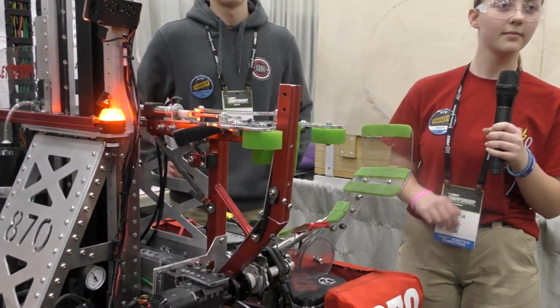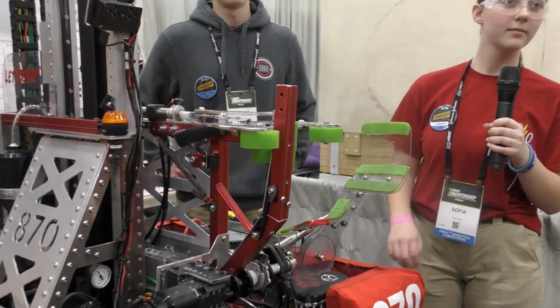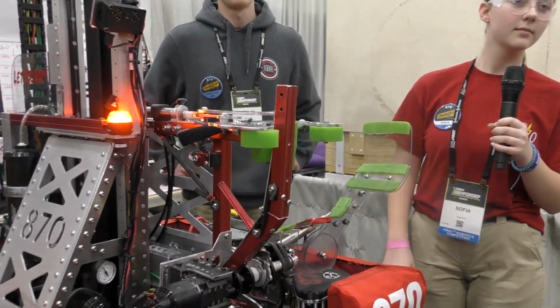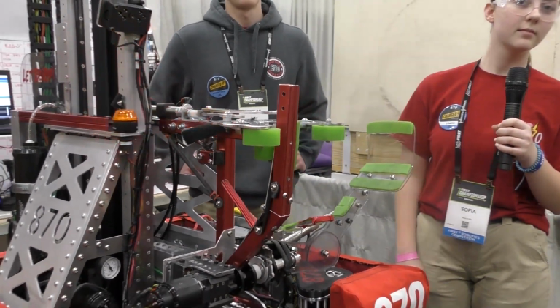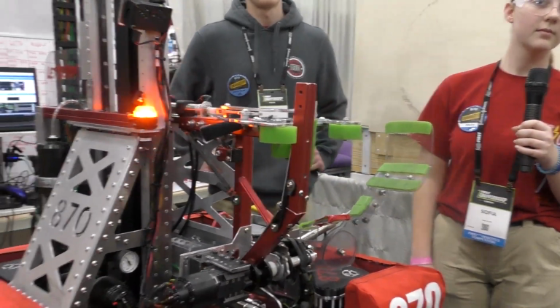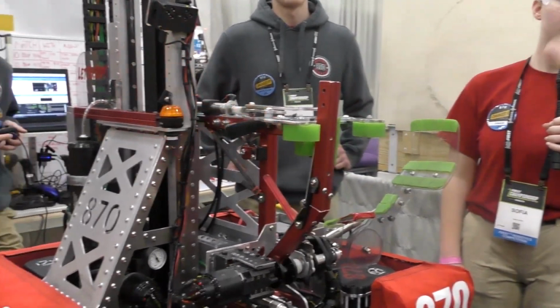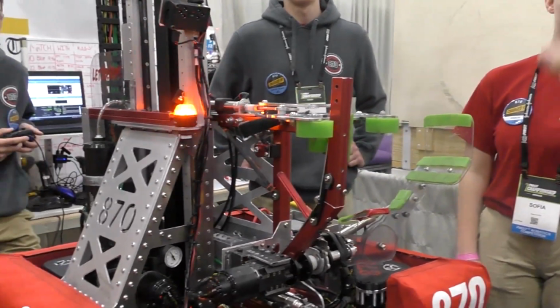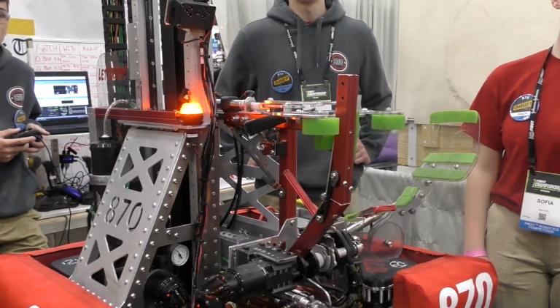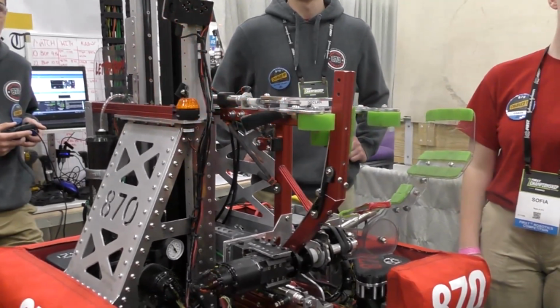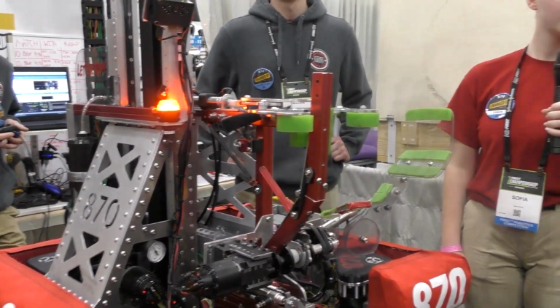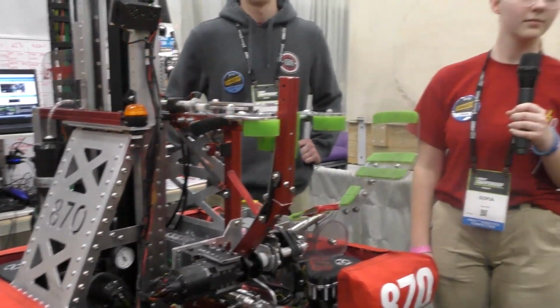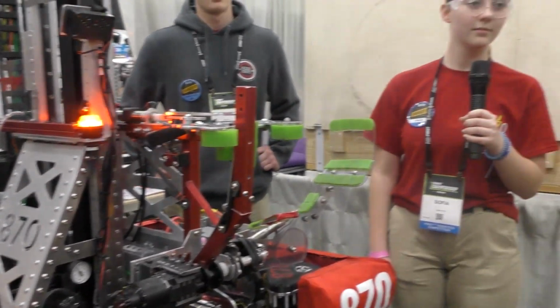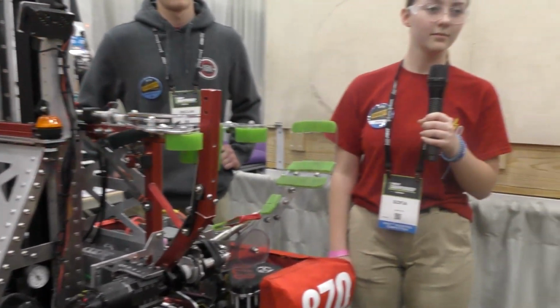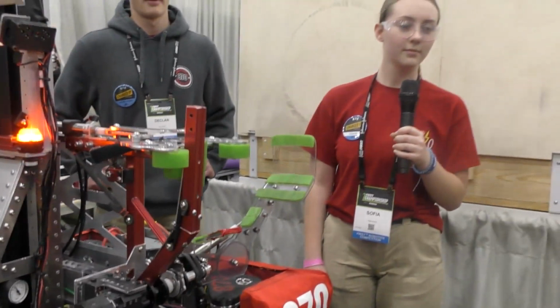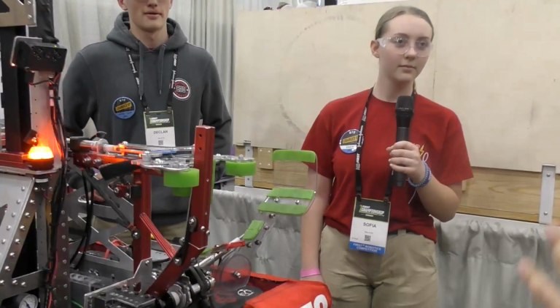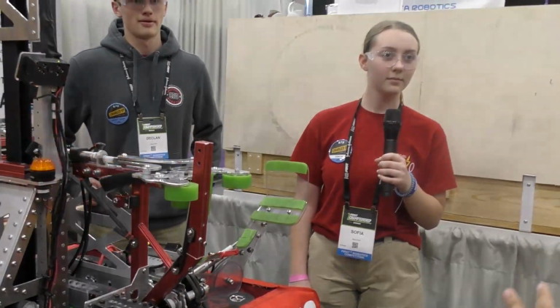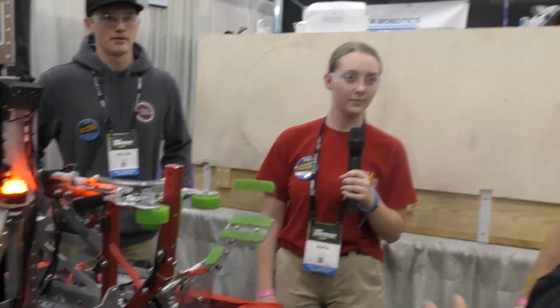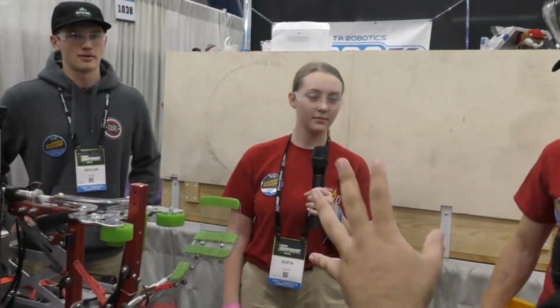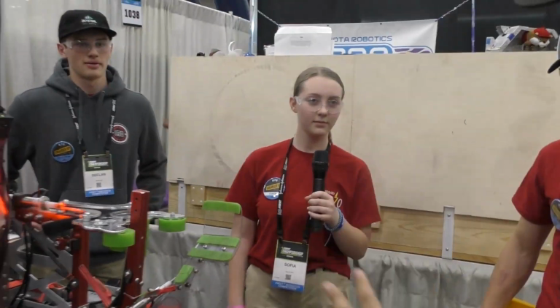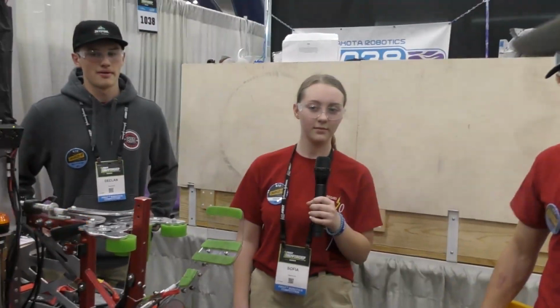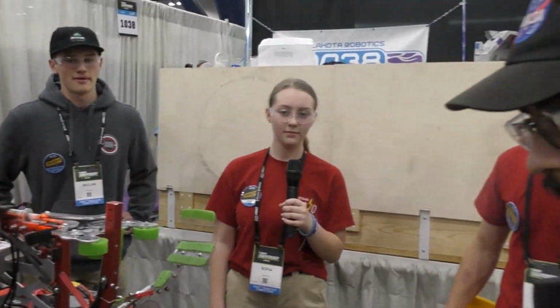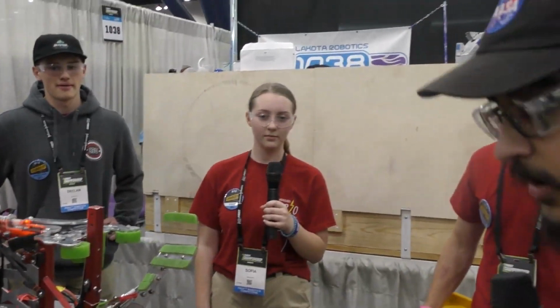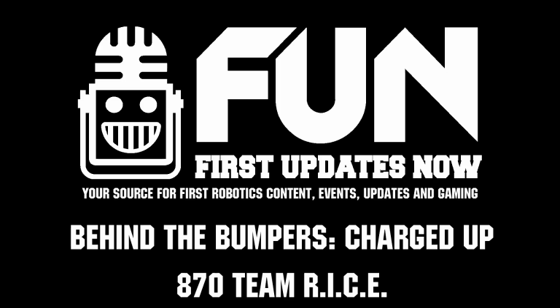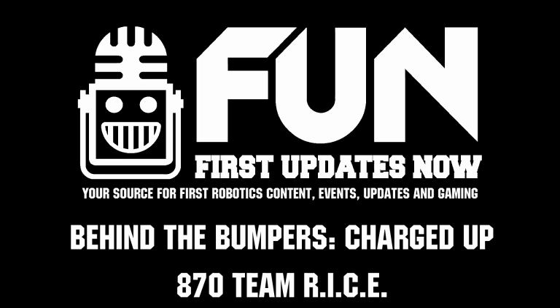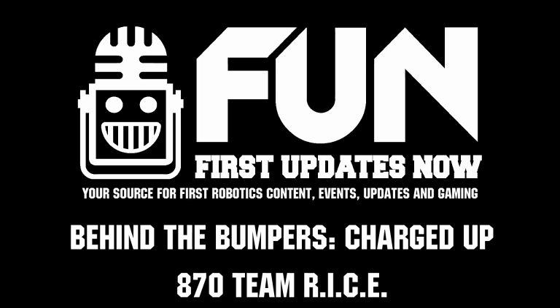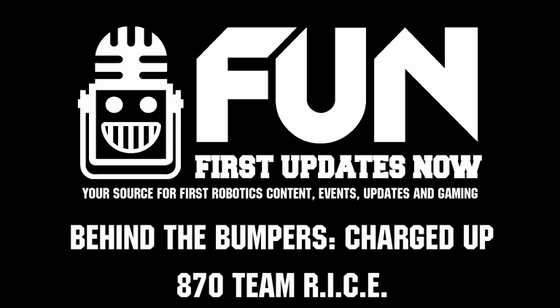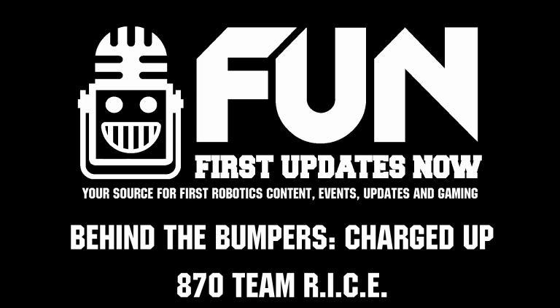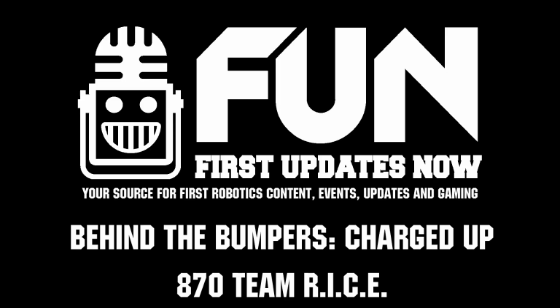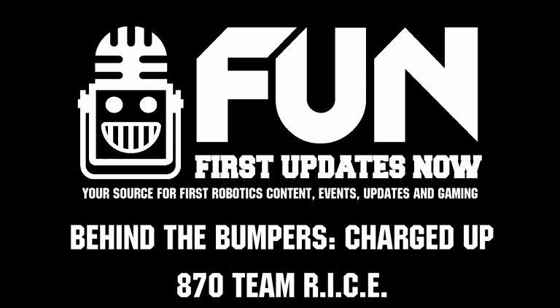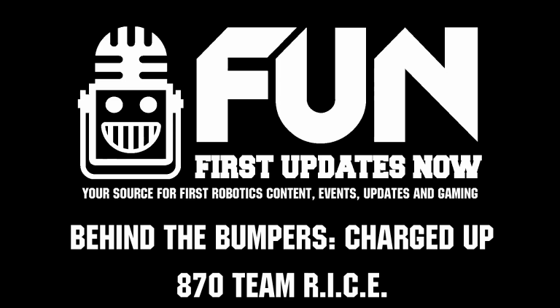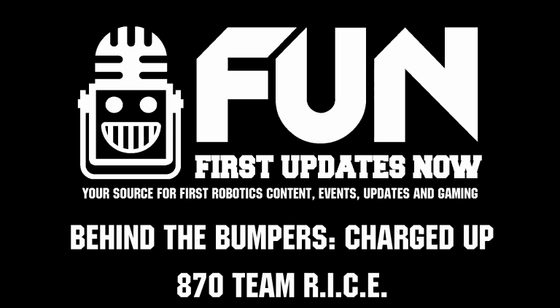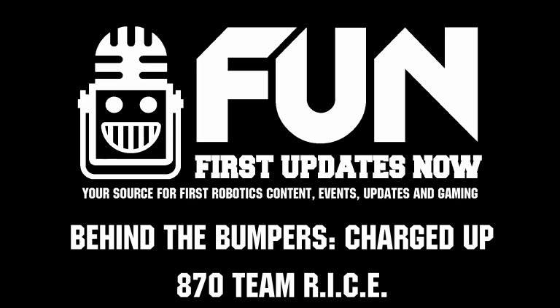Team Rice 870, thank you for taking the time to walk us around your robot and good luck for the rest of the event. Thank you.